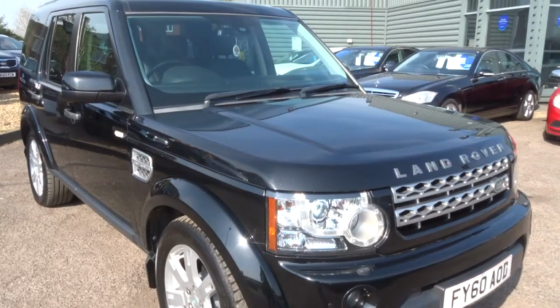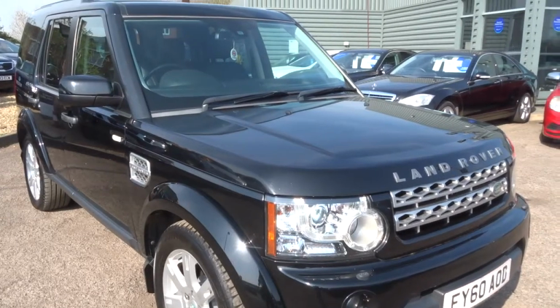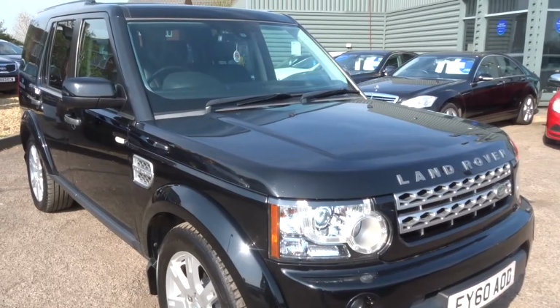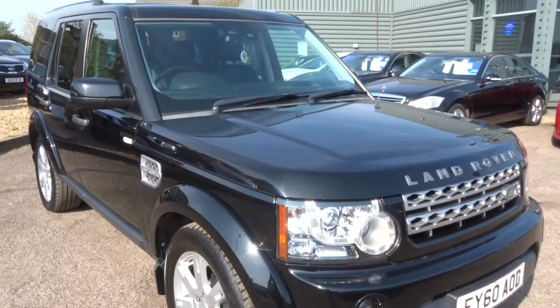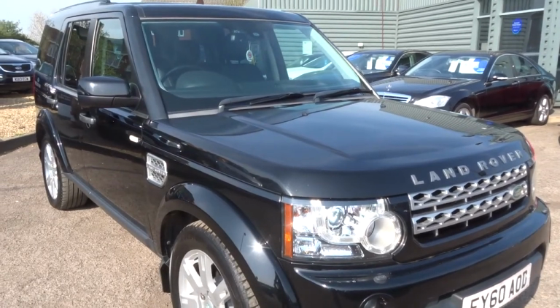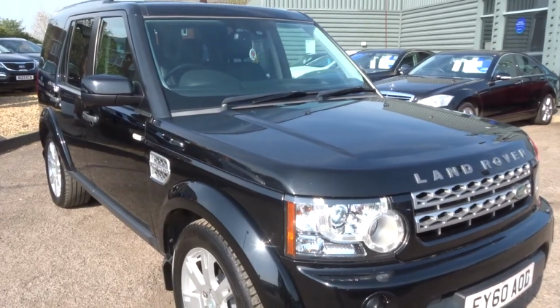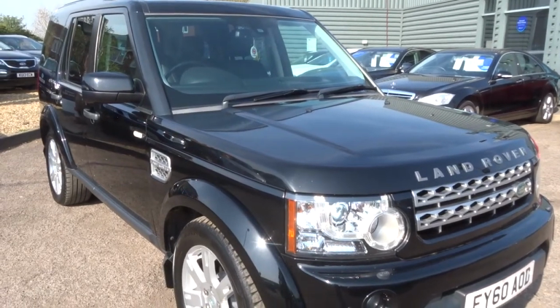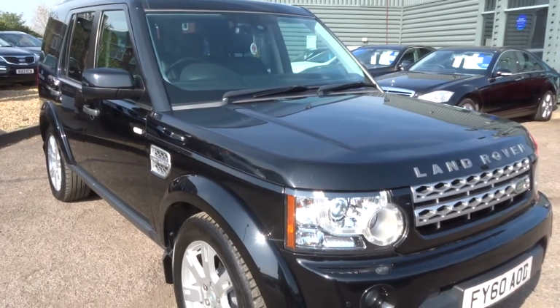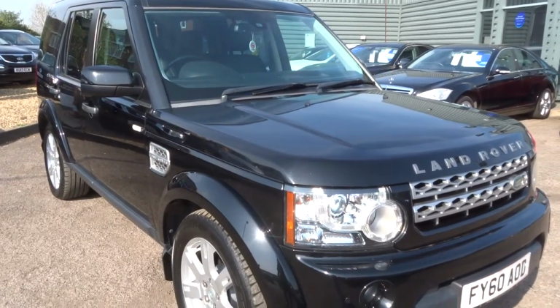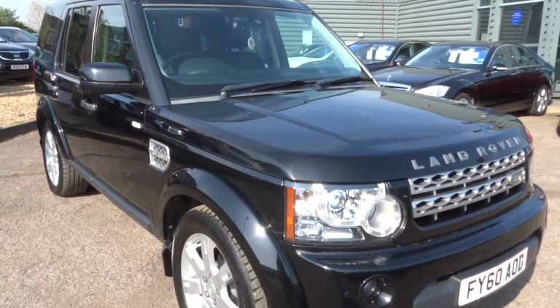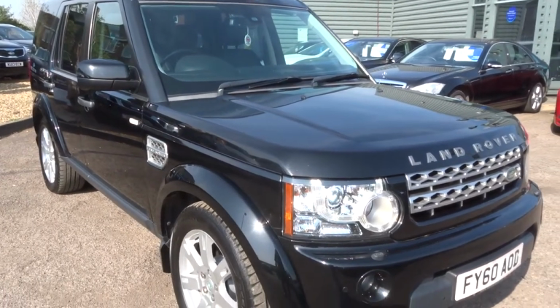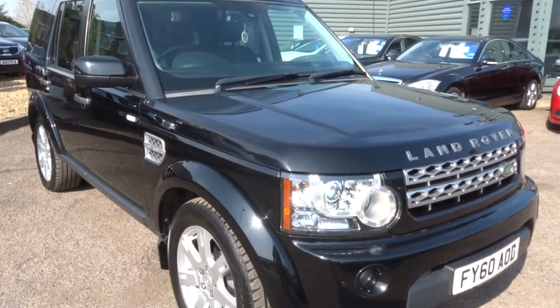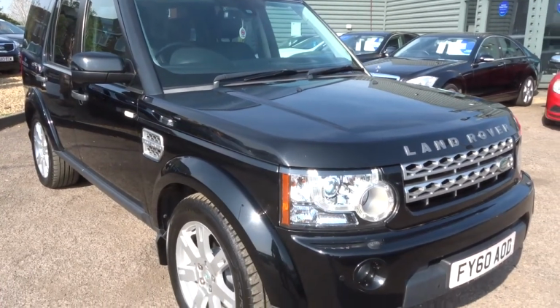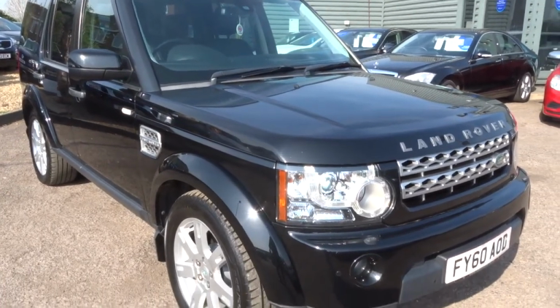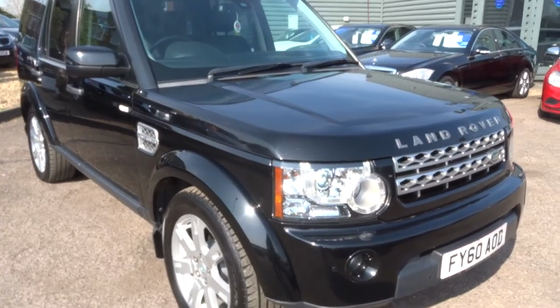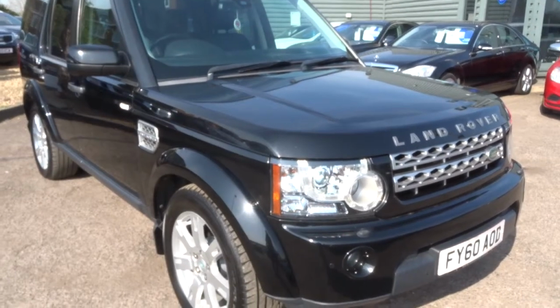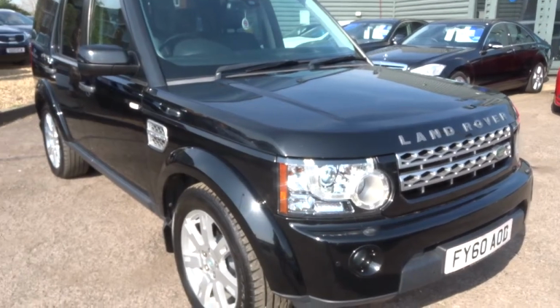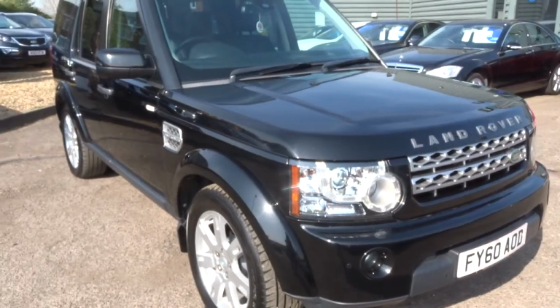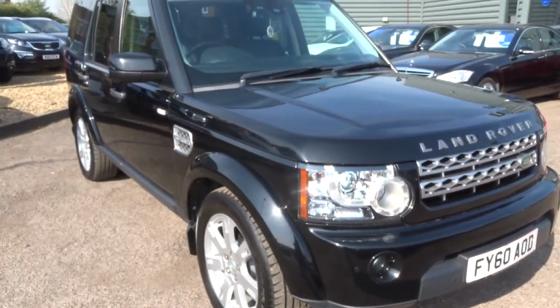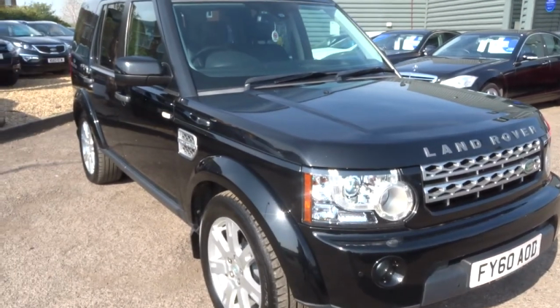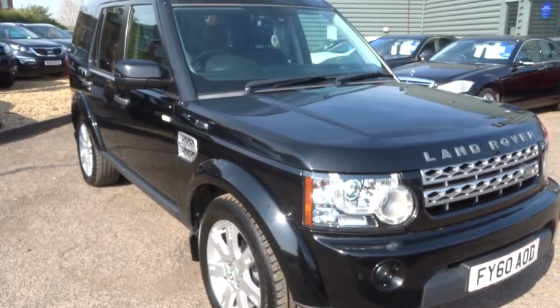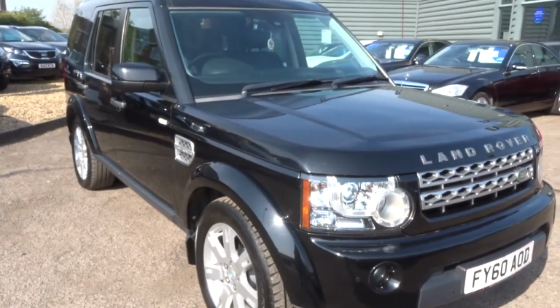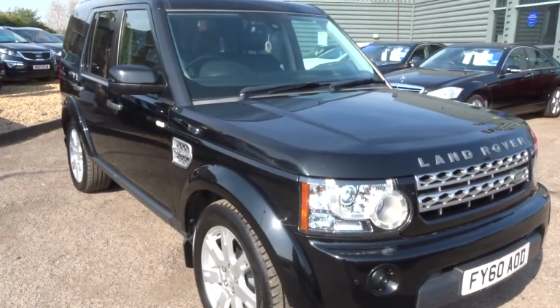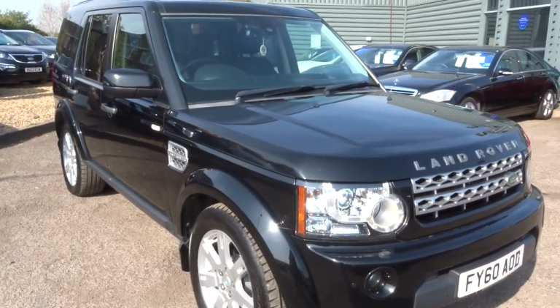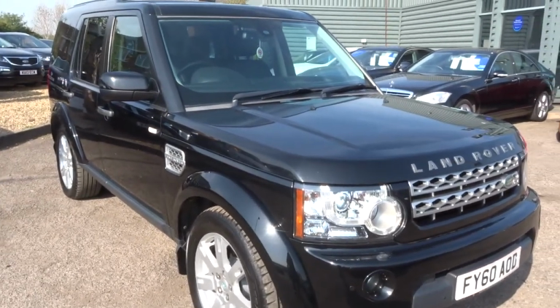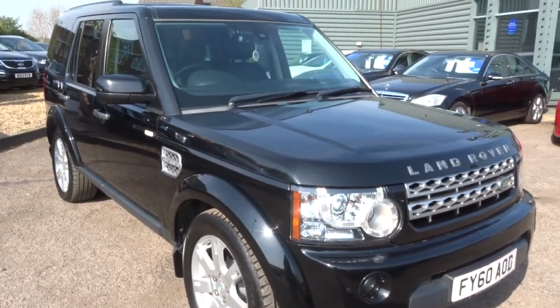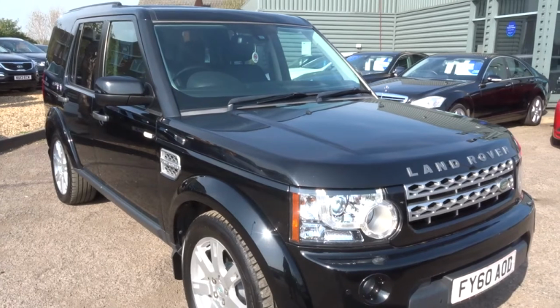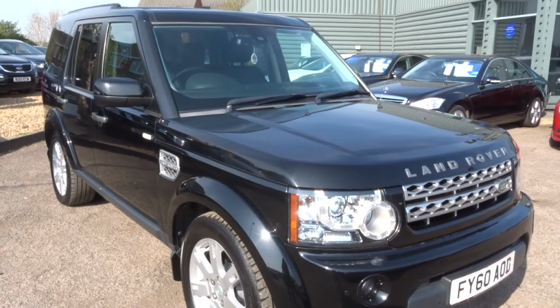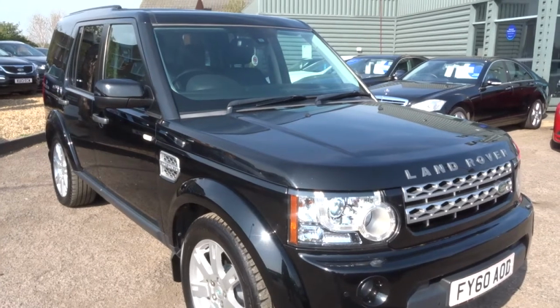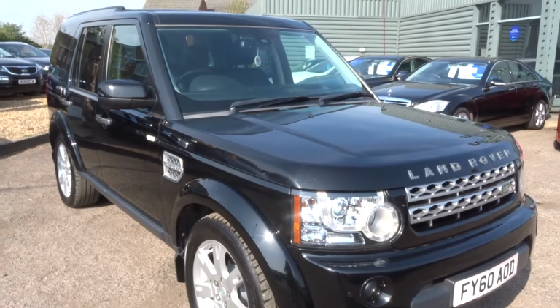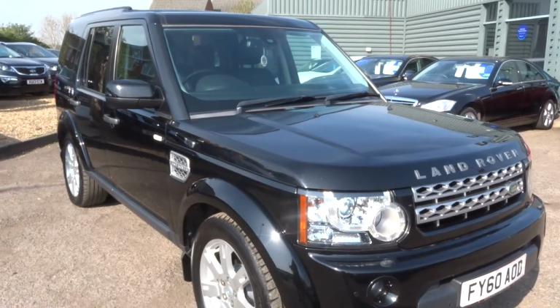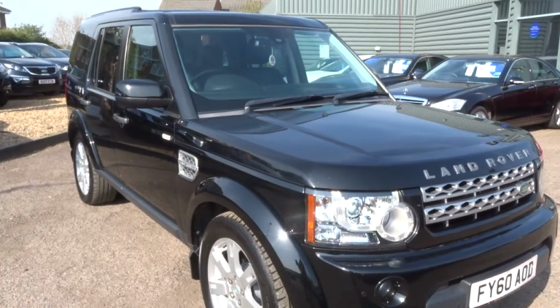Hi, welcome to Country Car. My name is Kevin. I'd like to show you one of our latest arrivals.